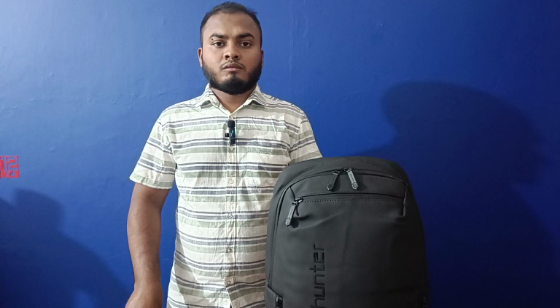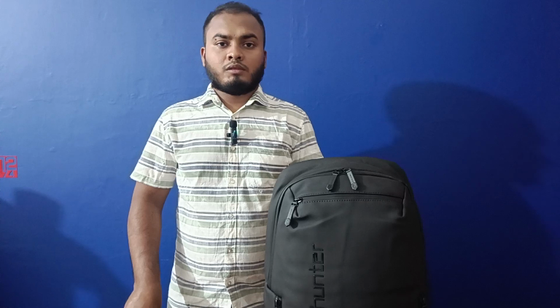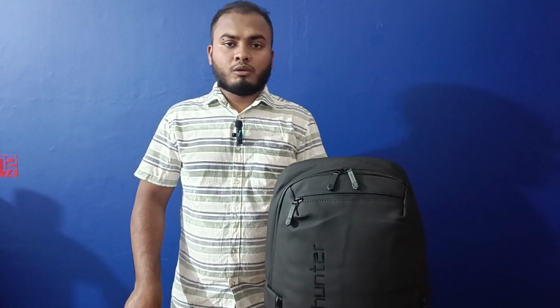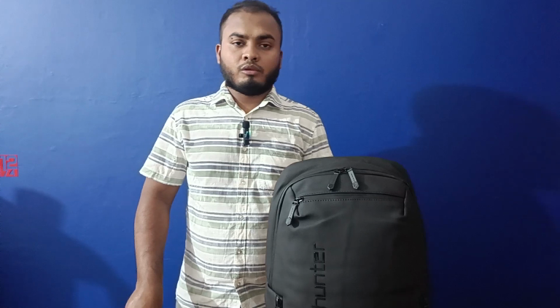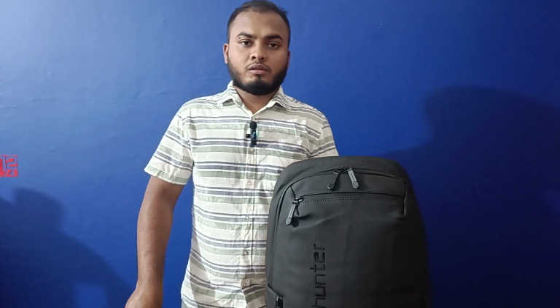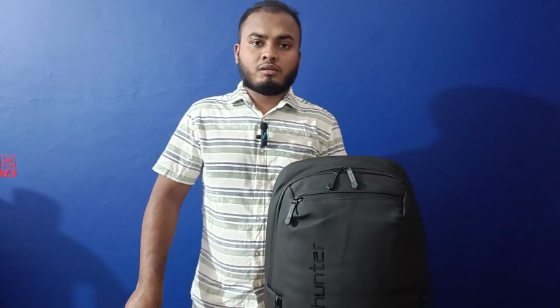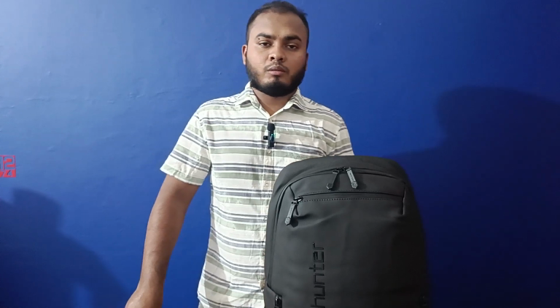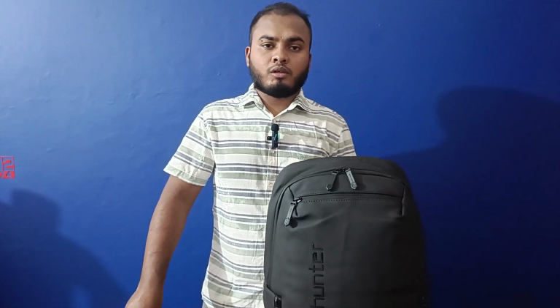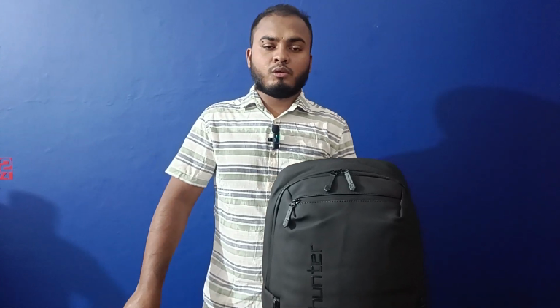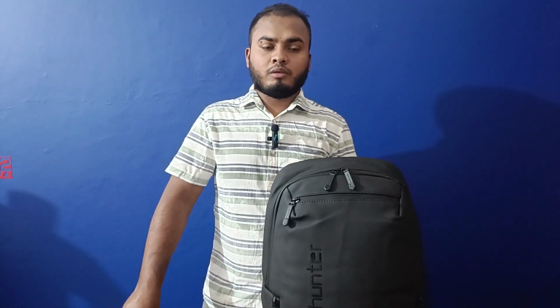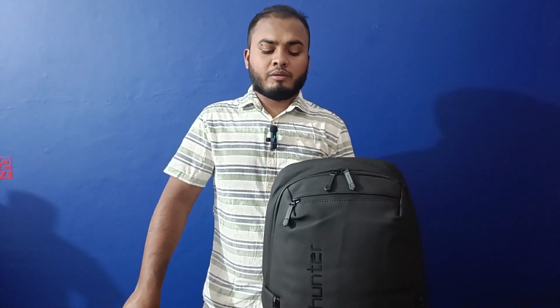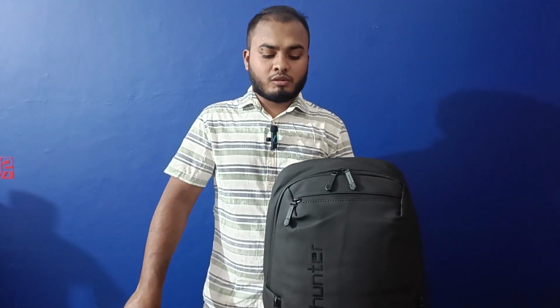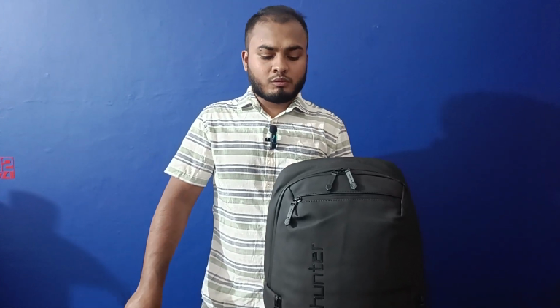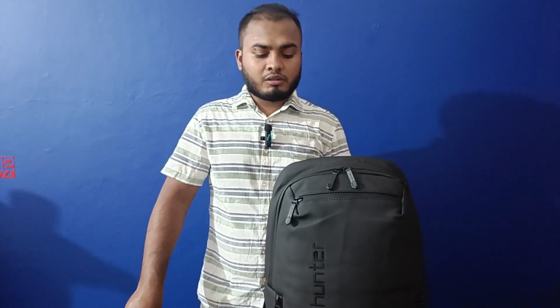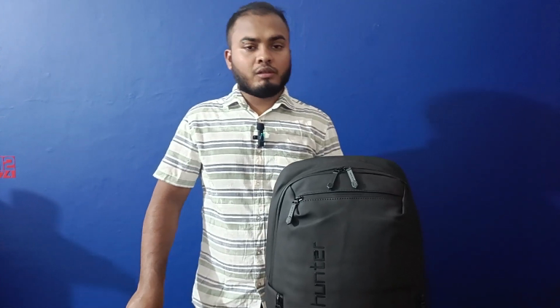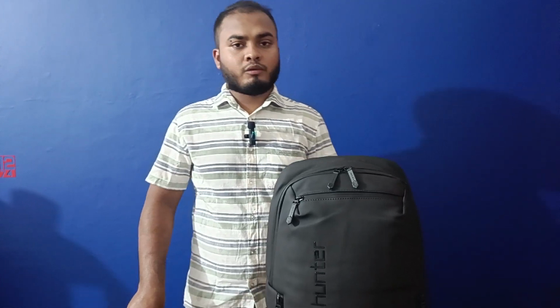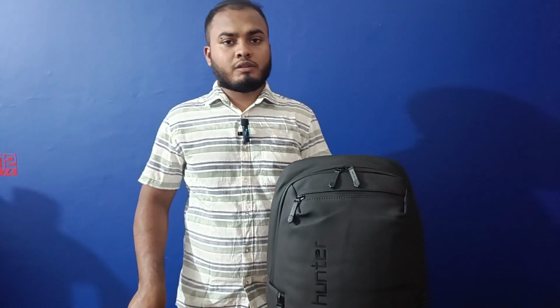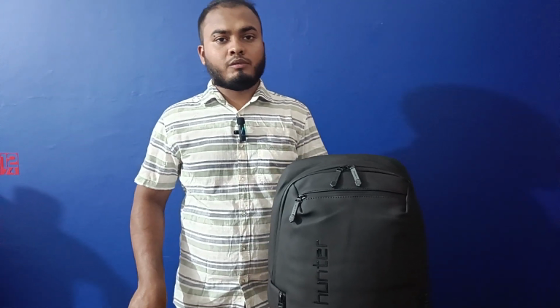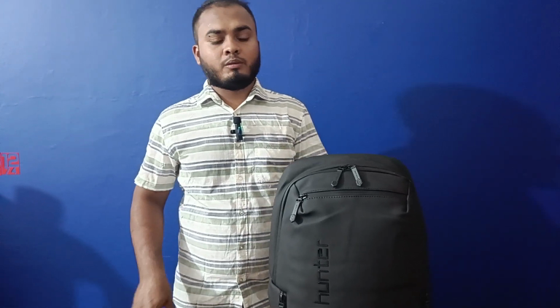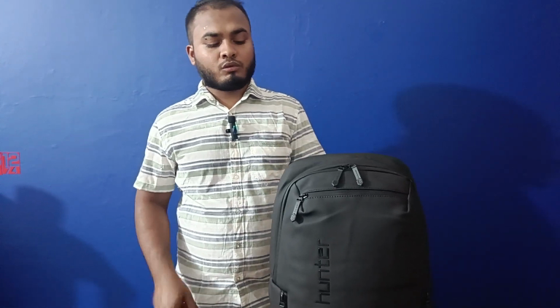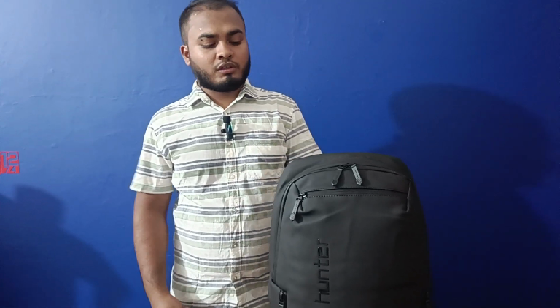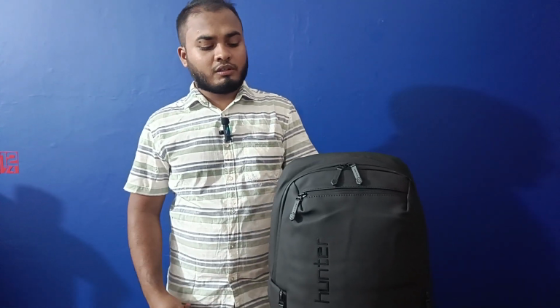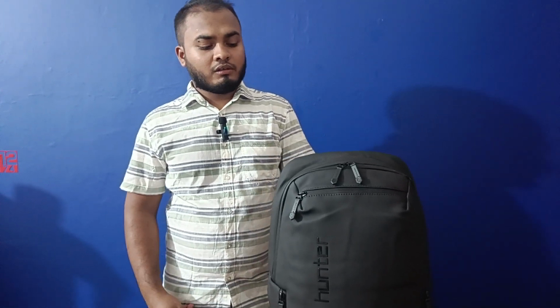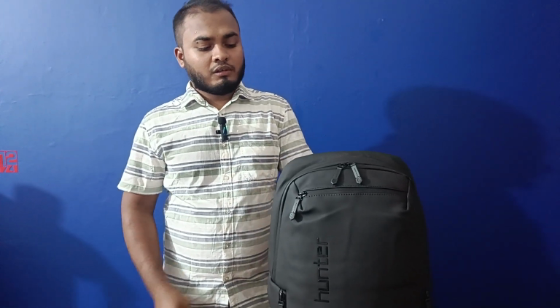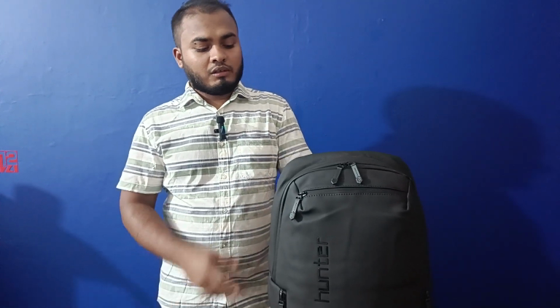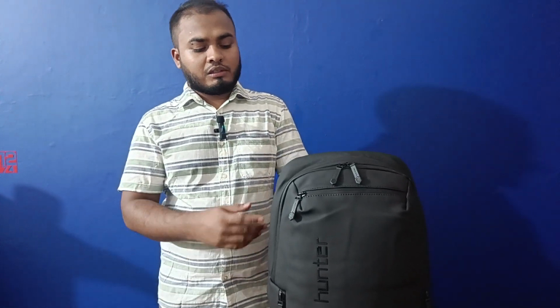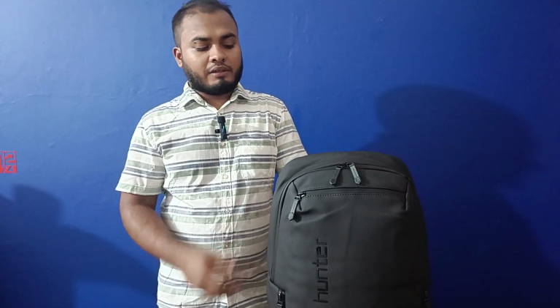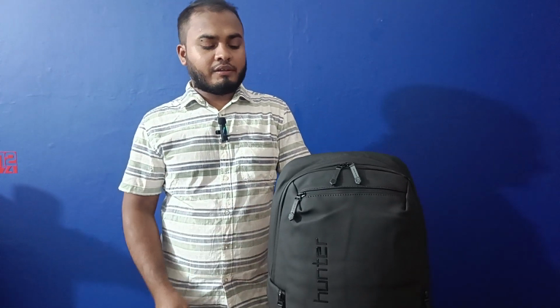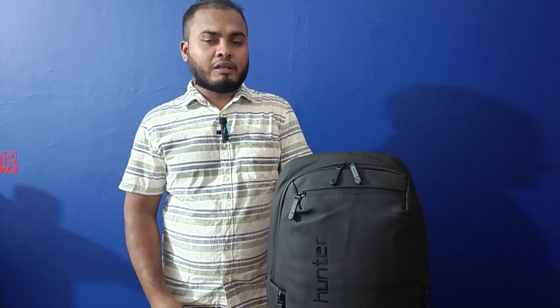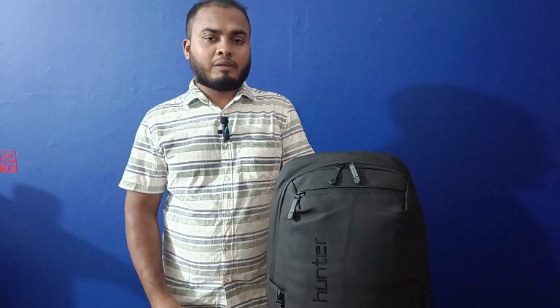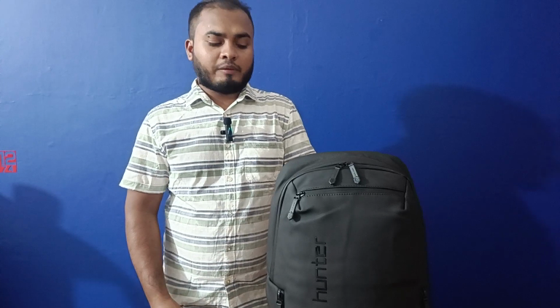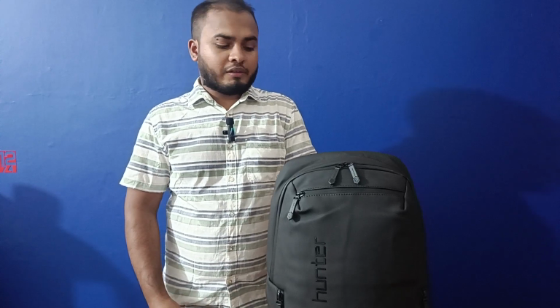Hello viewers, Assalamualaikum. I am your YouTube channel. This is a unique fashion video. I am R.D. Hunter at the backpack.